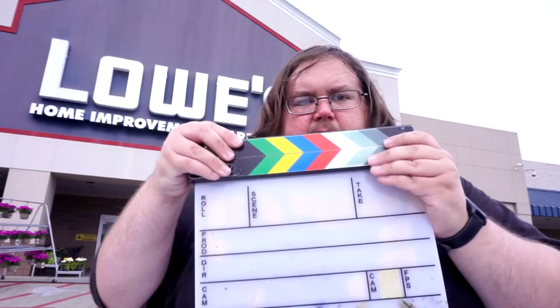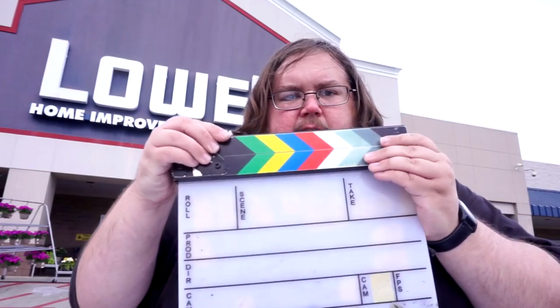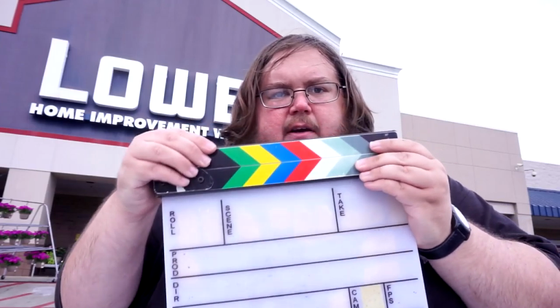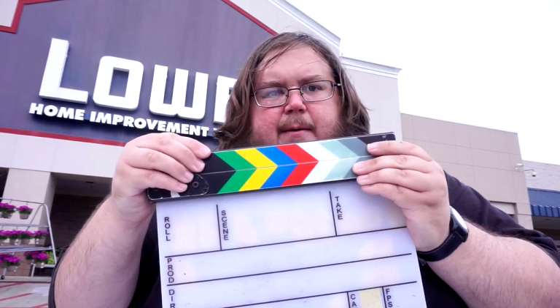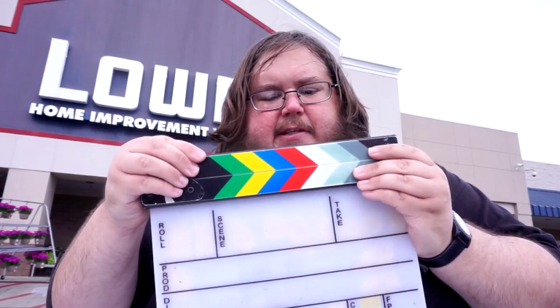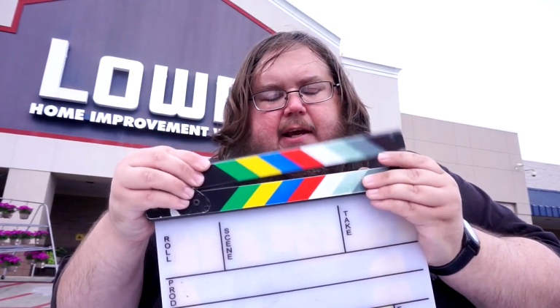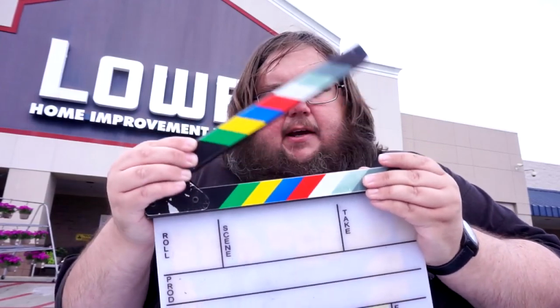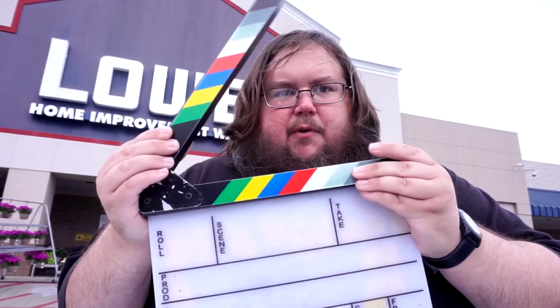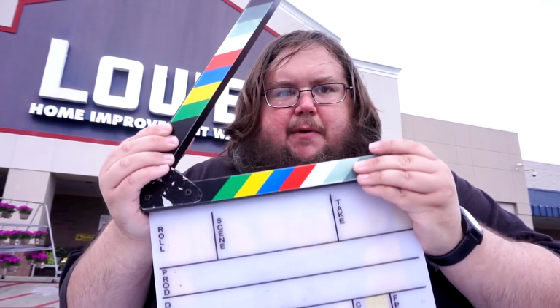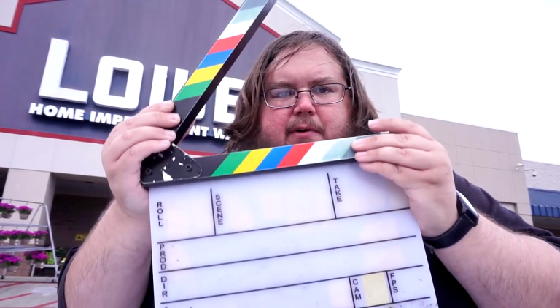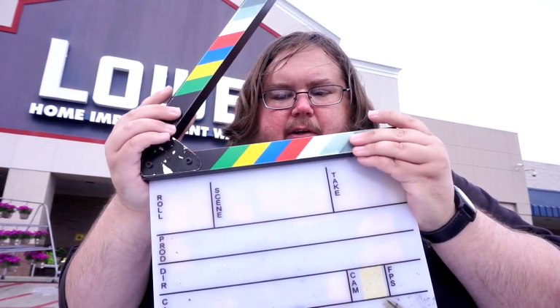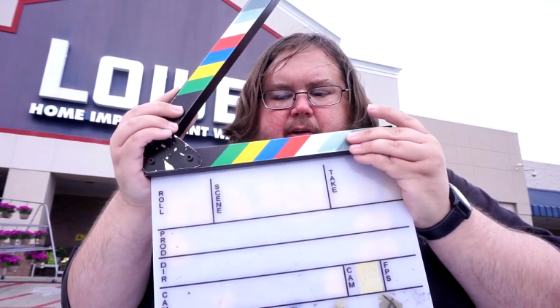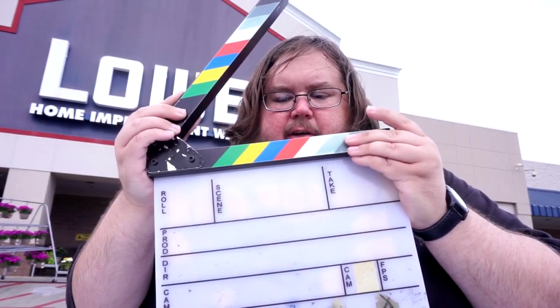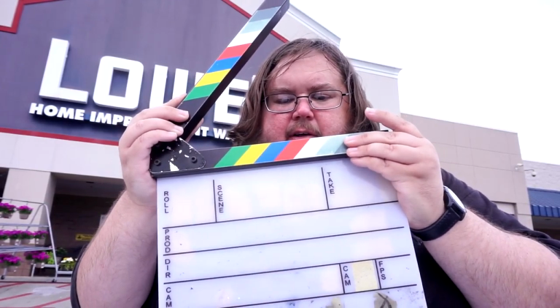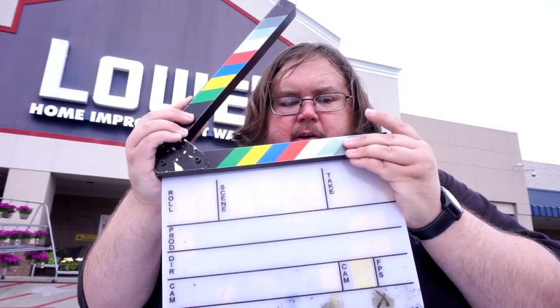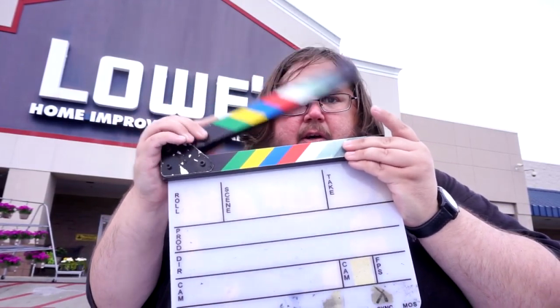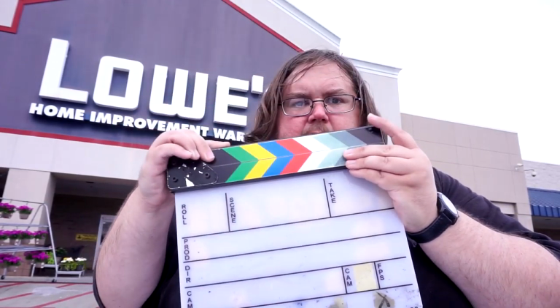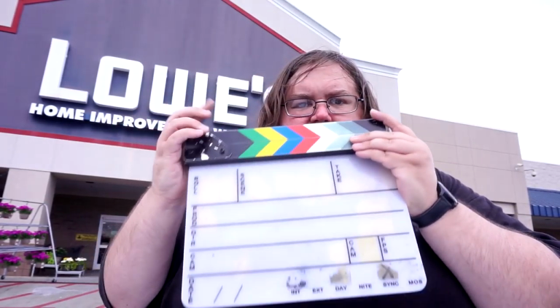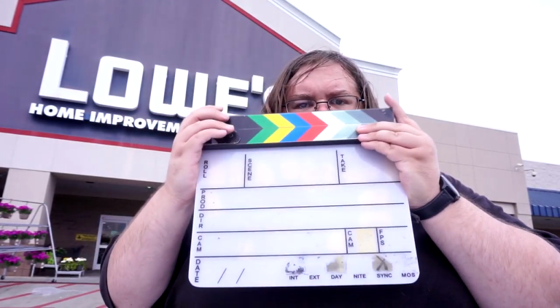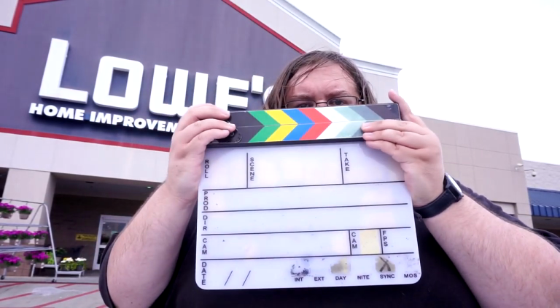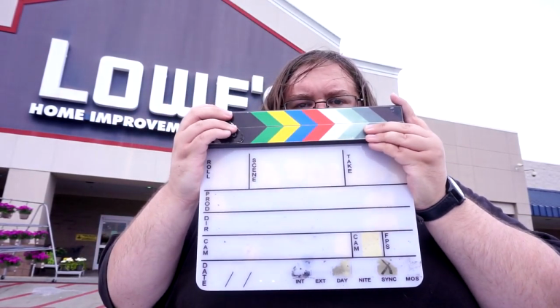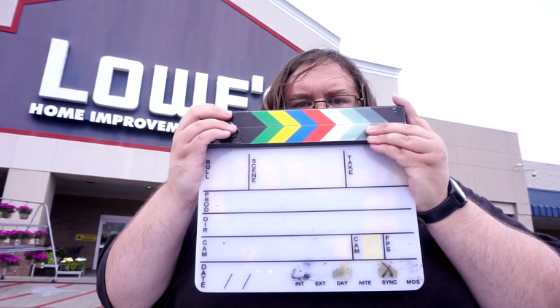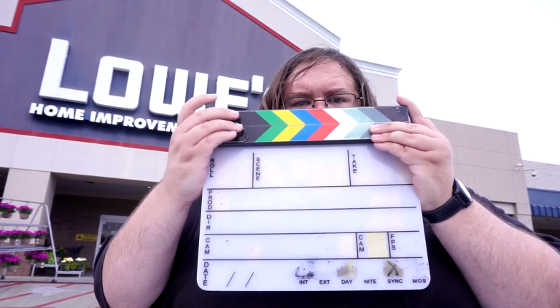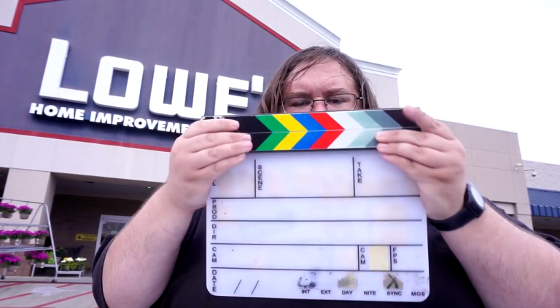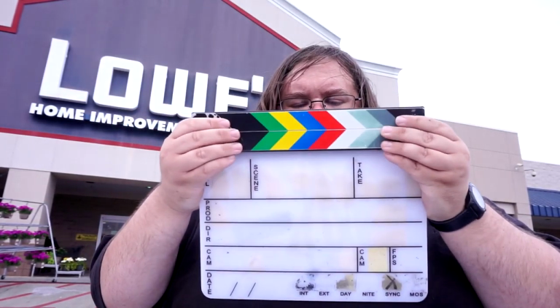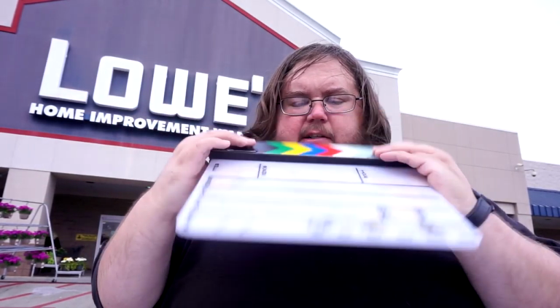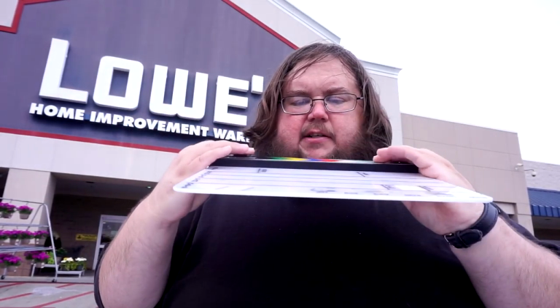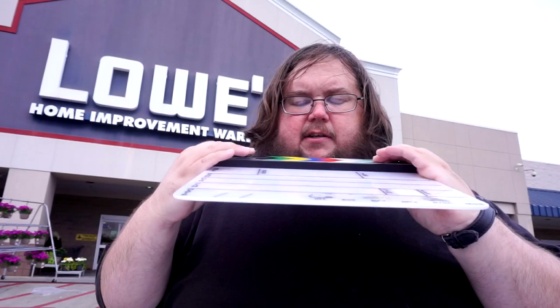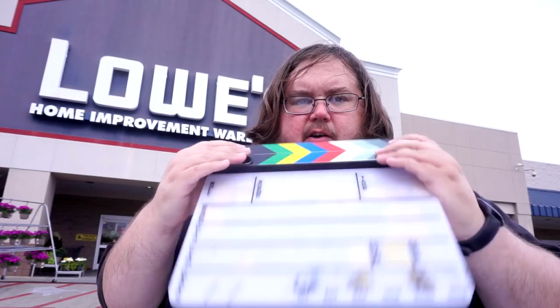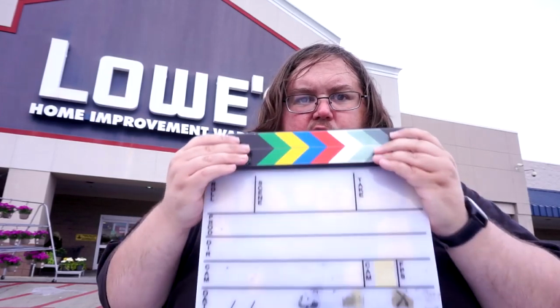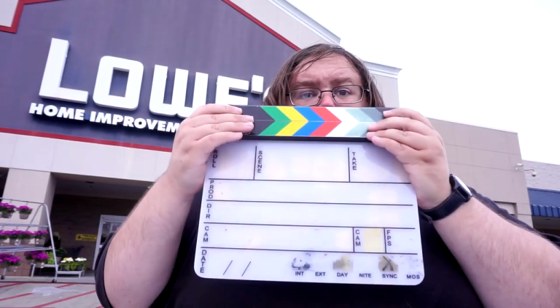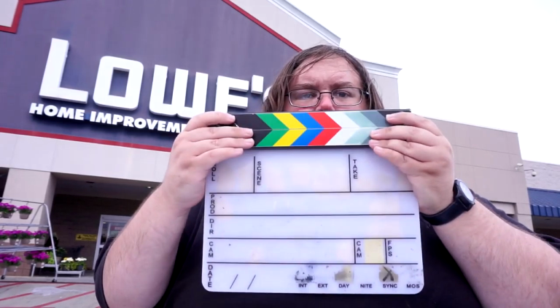Today I'm going to be building a small version of one of these — a slate, or a clapper.